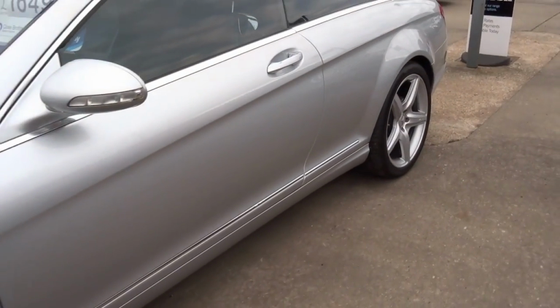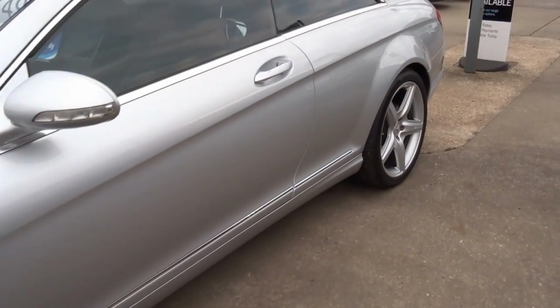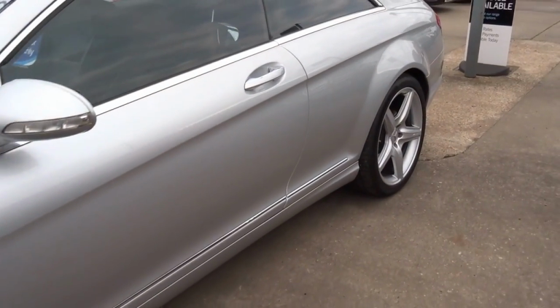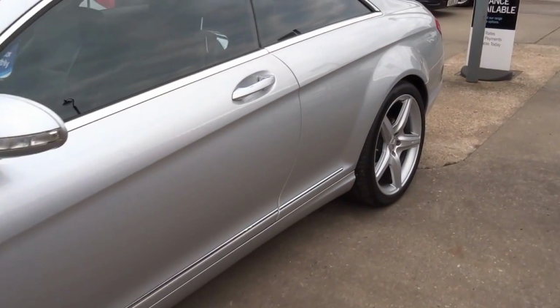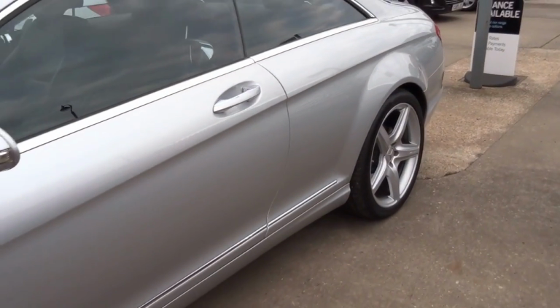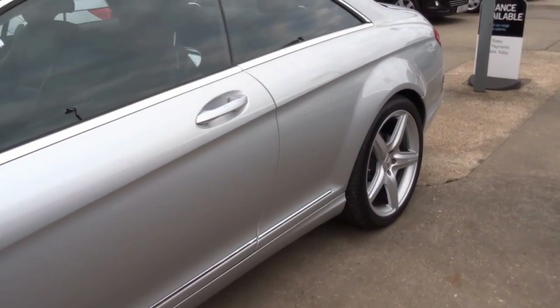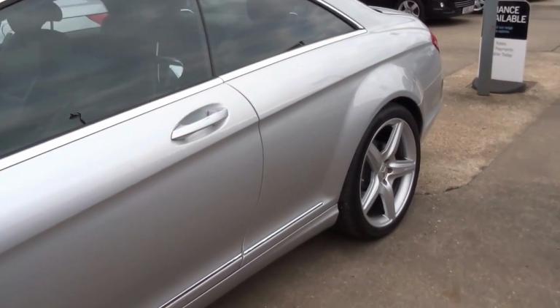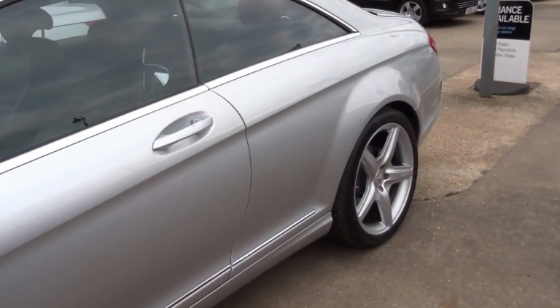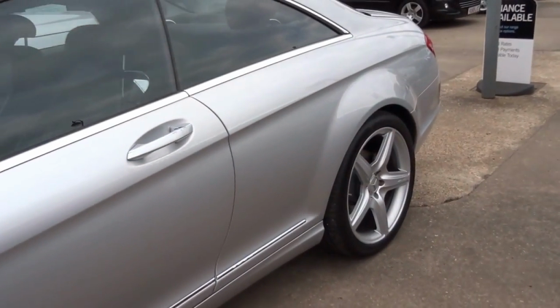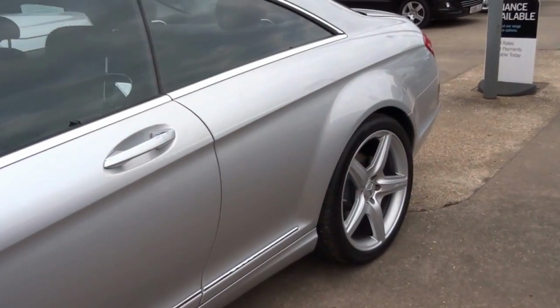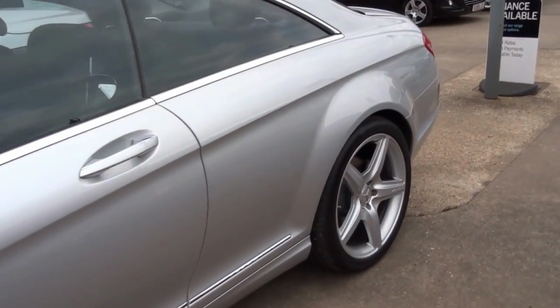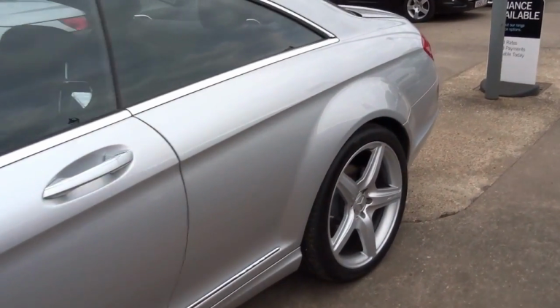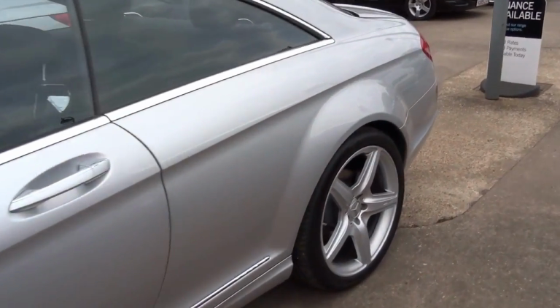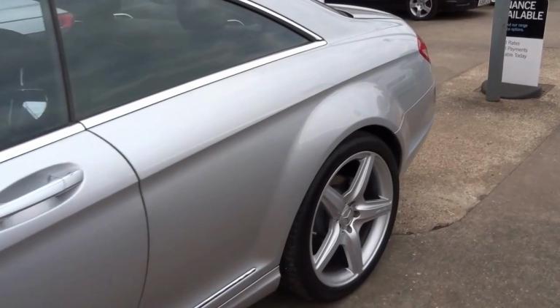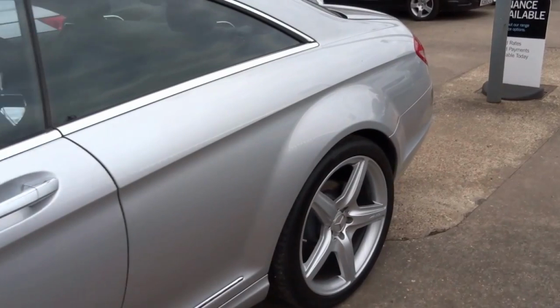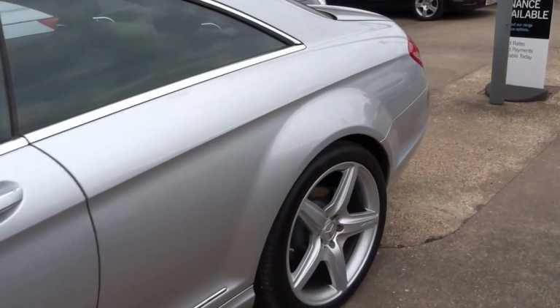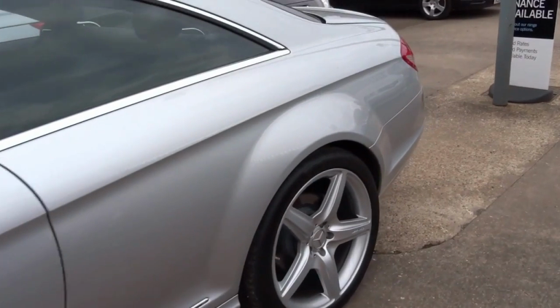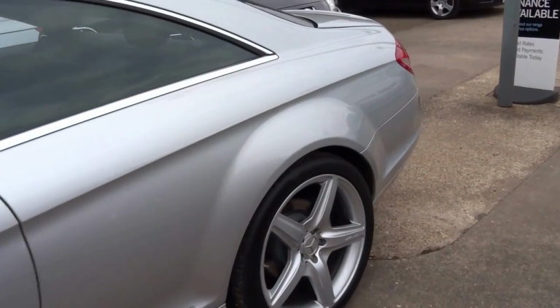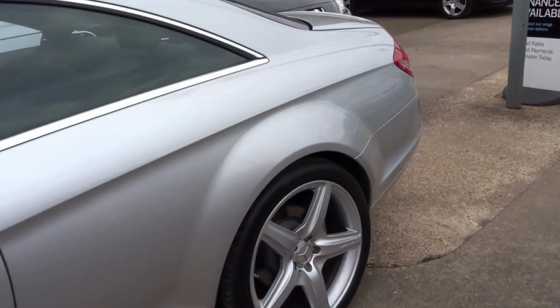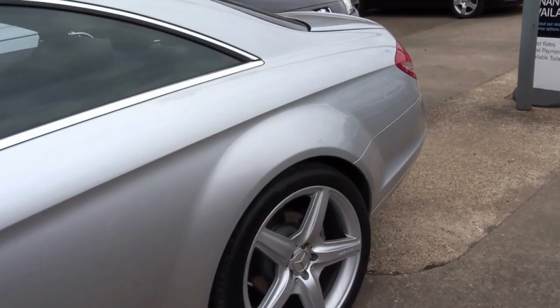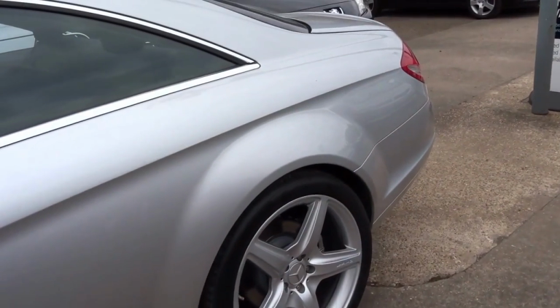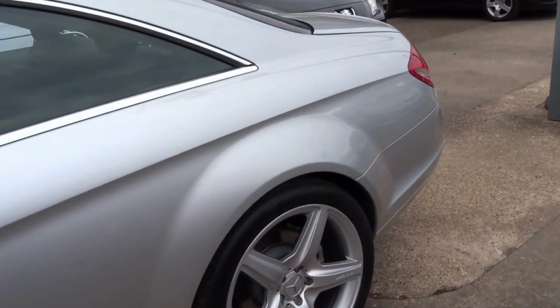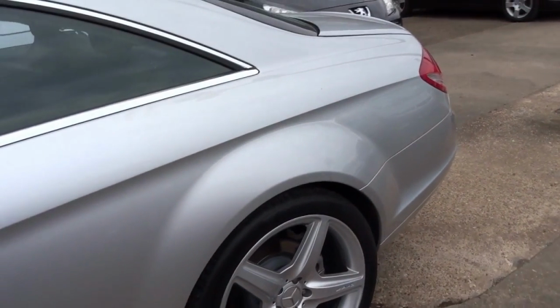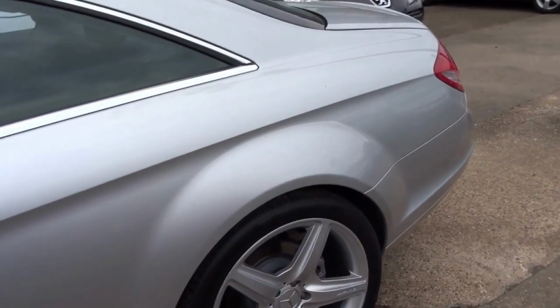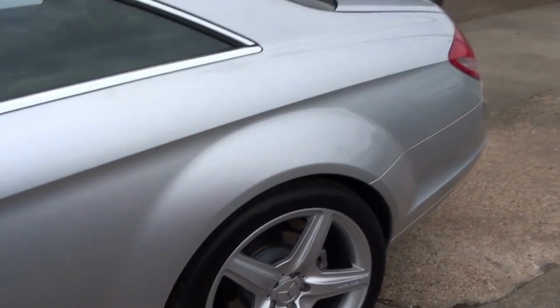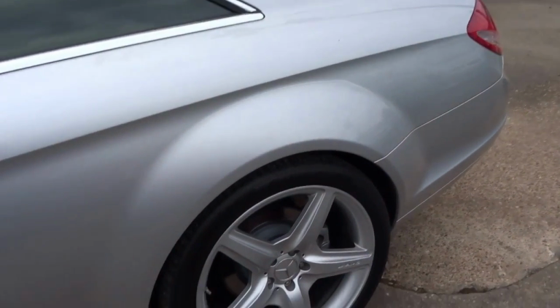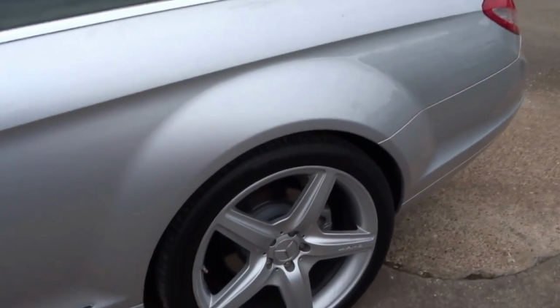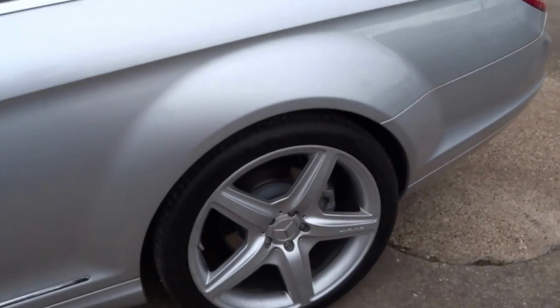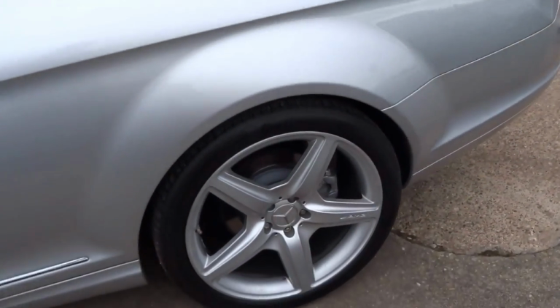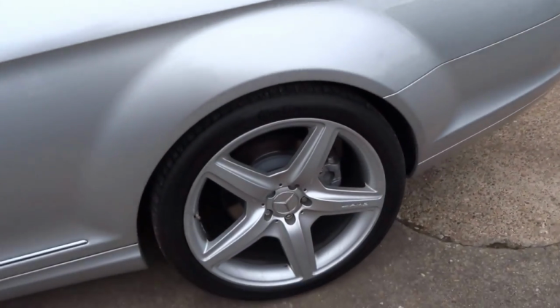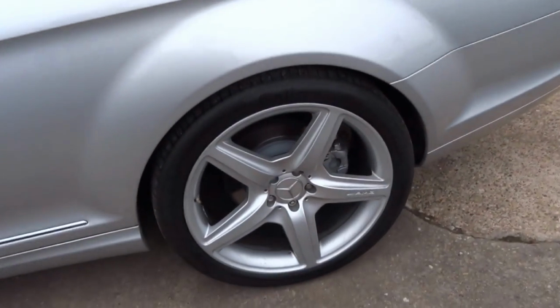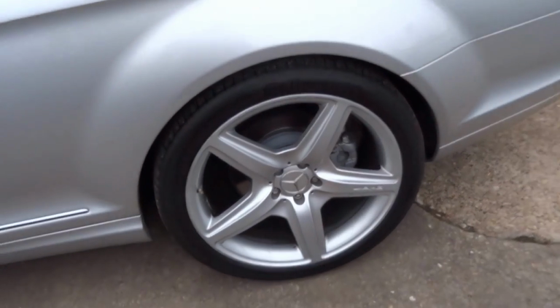I'll walk you around the bodywork, show you the tyres, wheels etc. It's got the AMG 5-spoke wheels on.